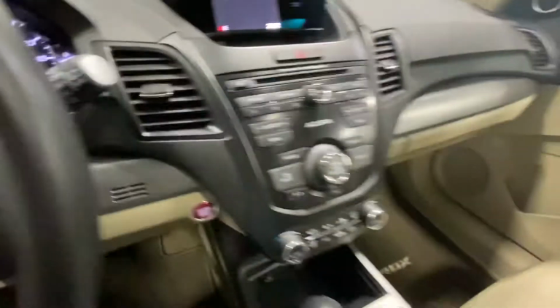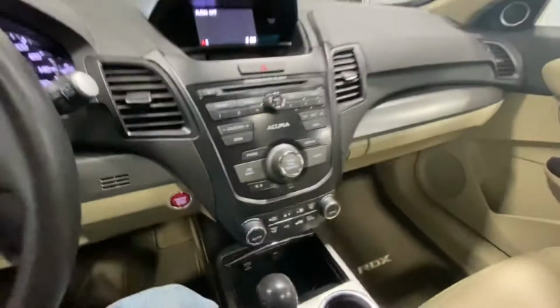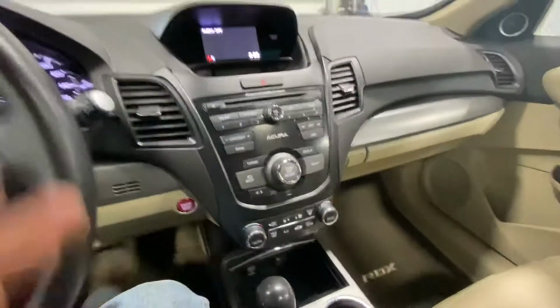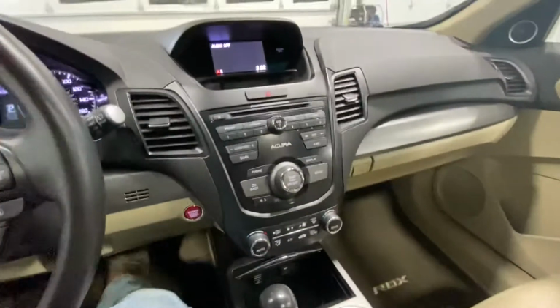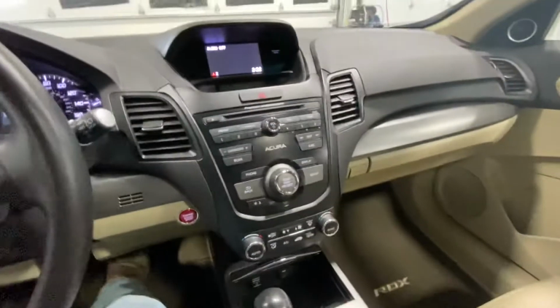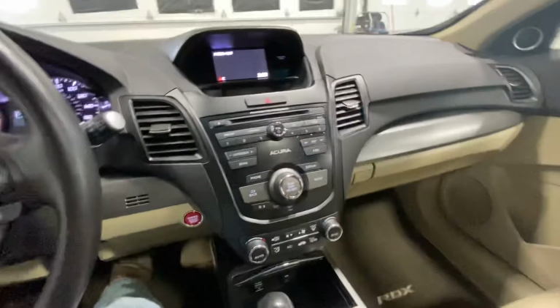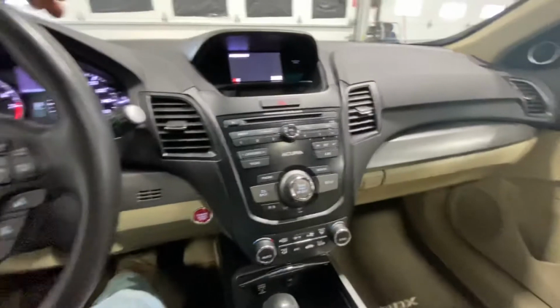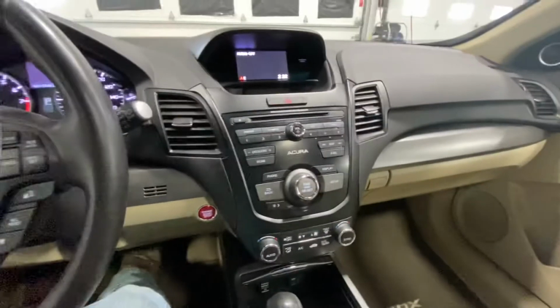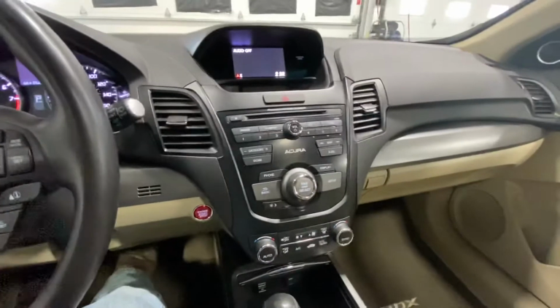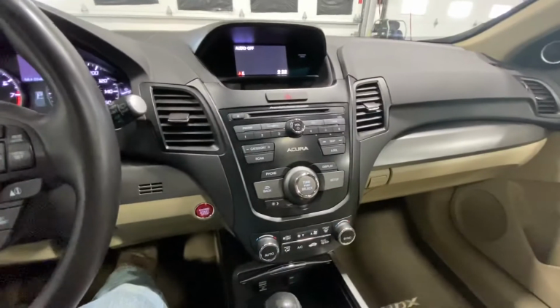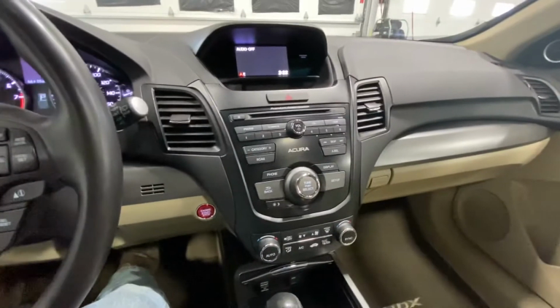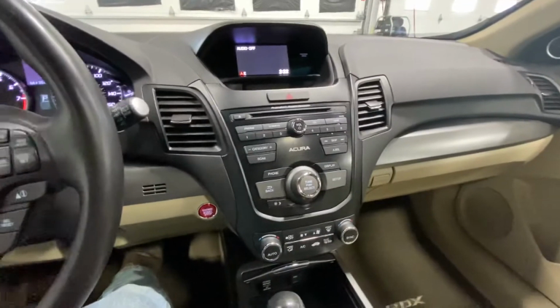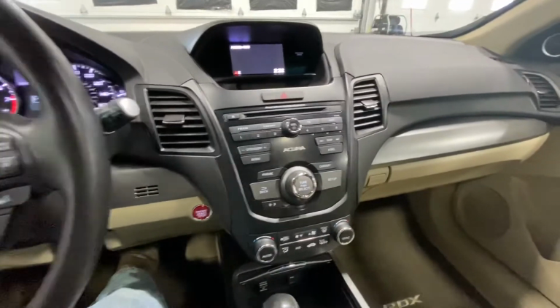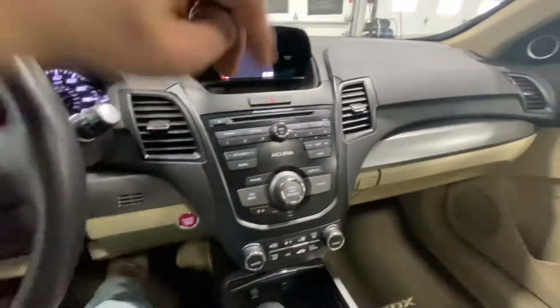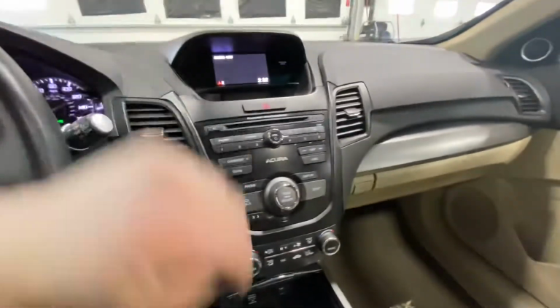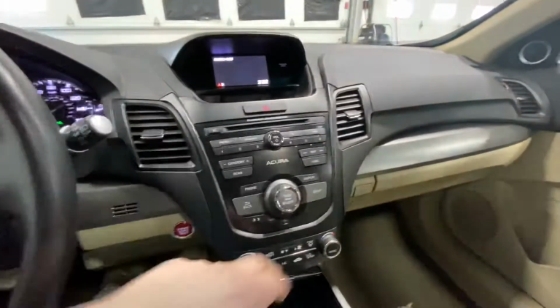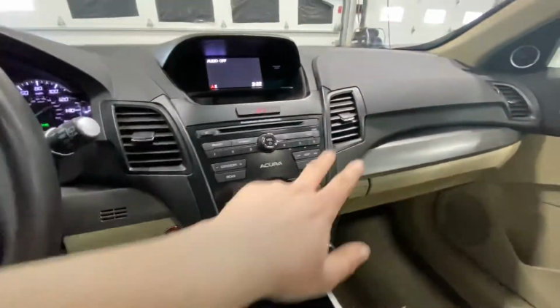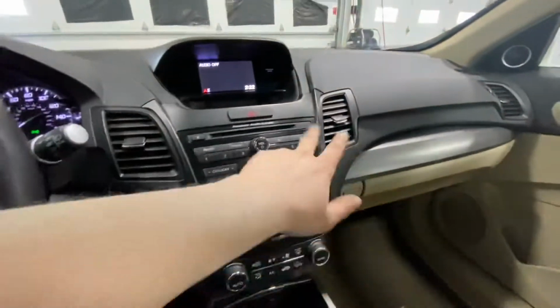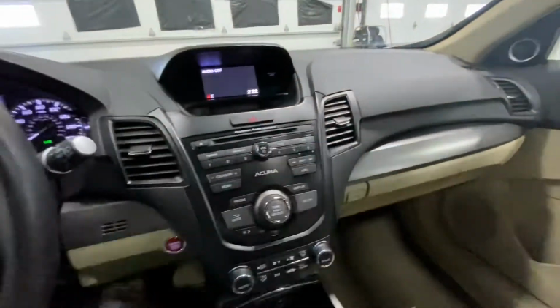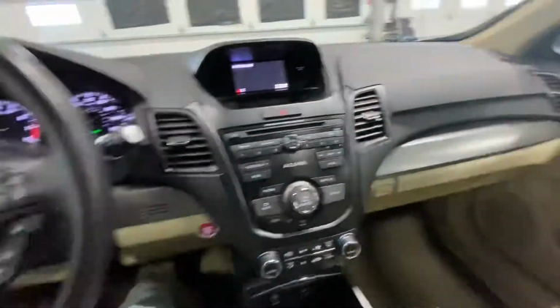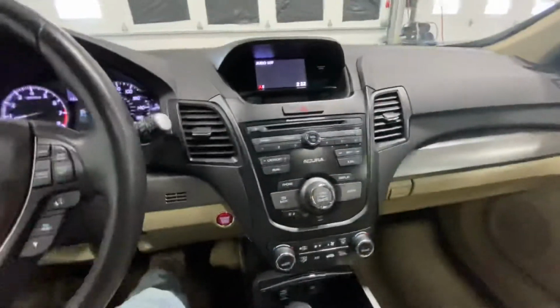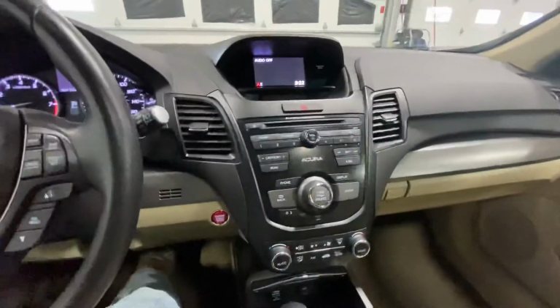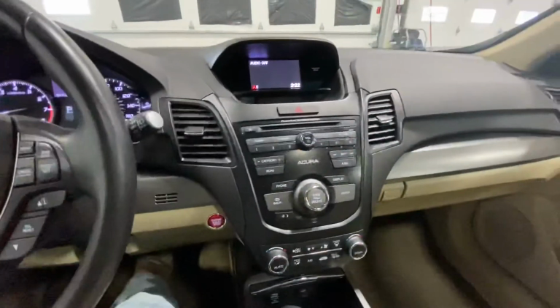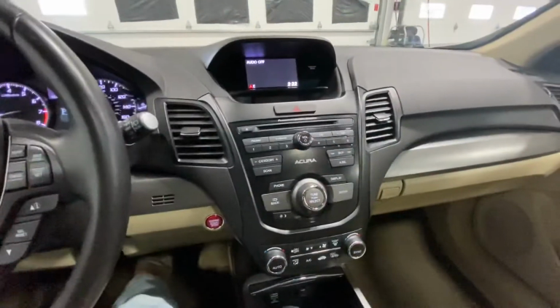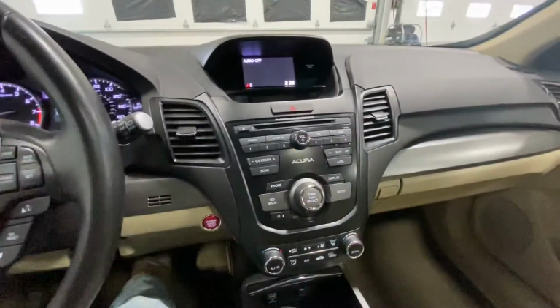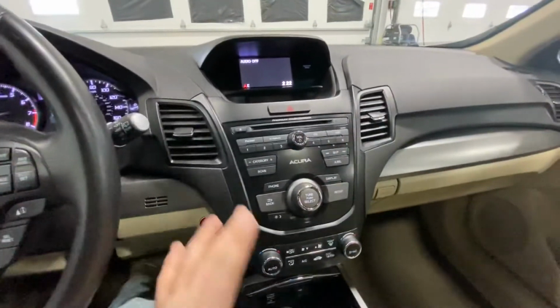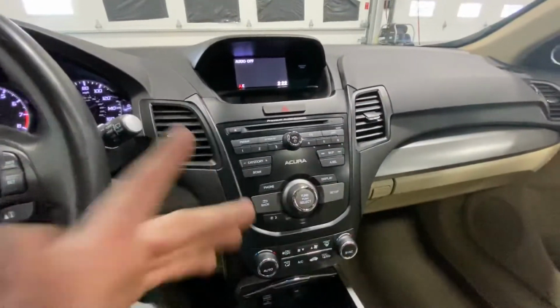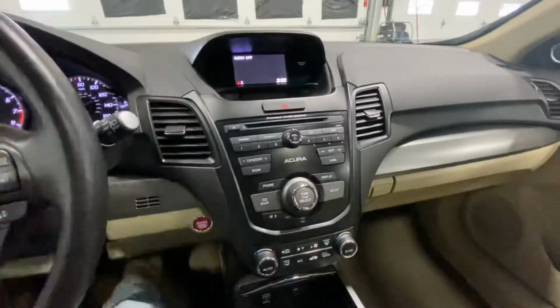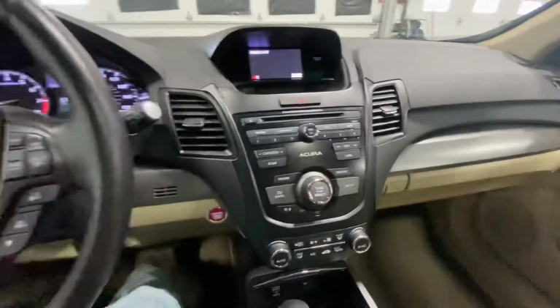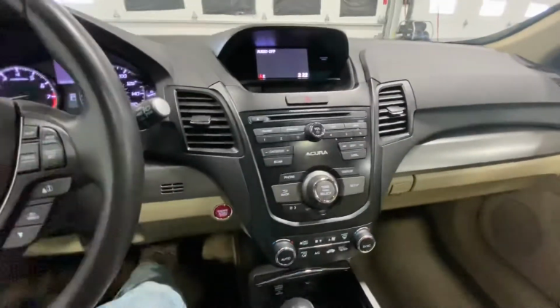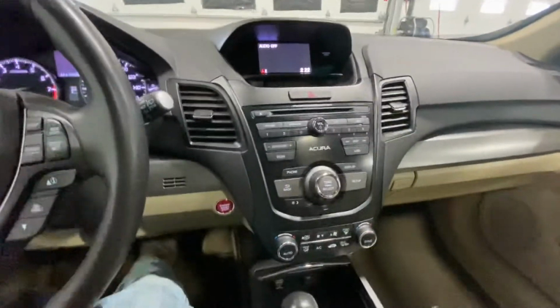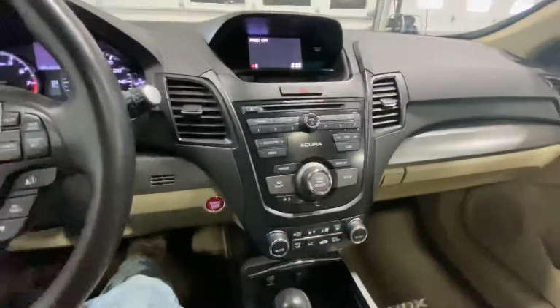AM, FM, and satellite radio. CD and auxiliary inputs as well. Premium audio system.